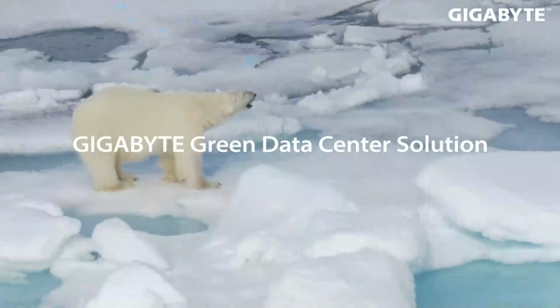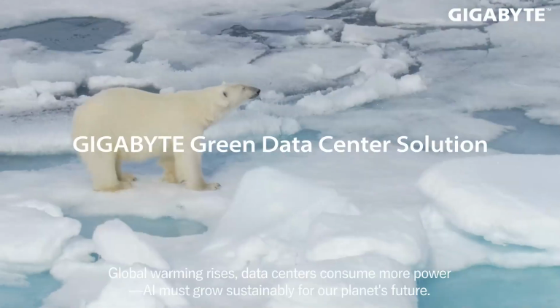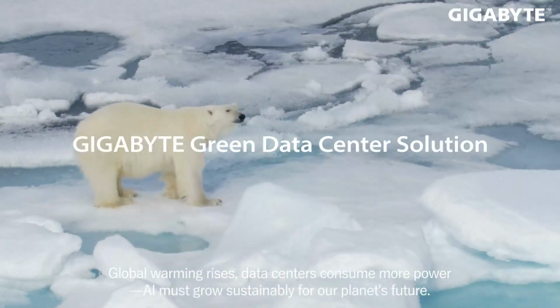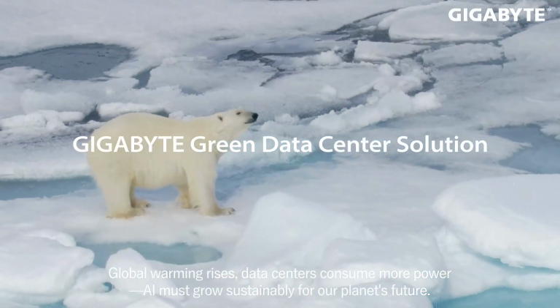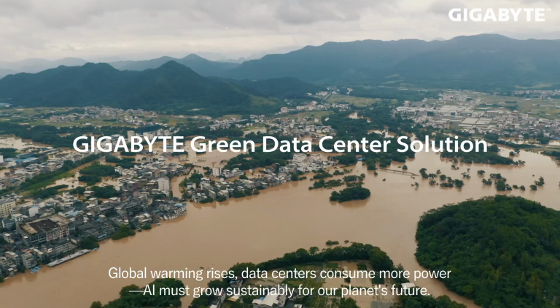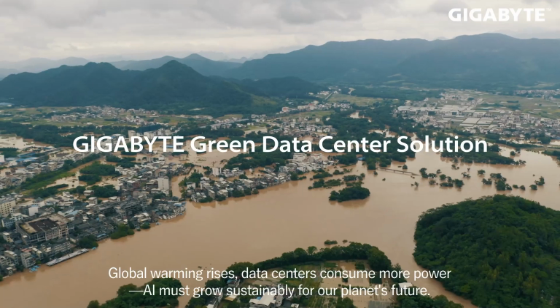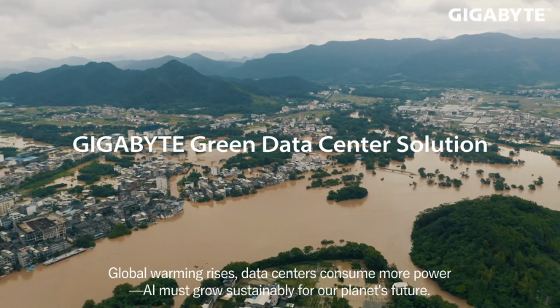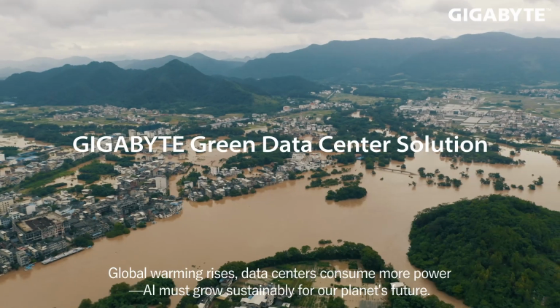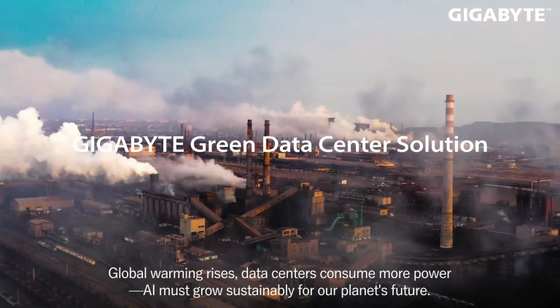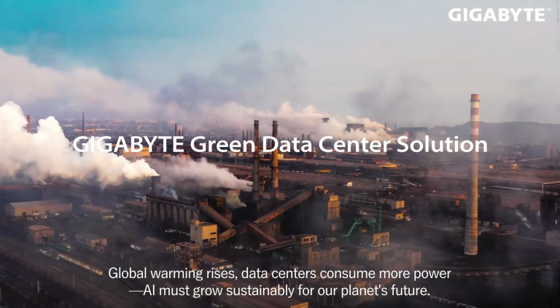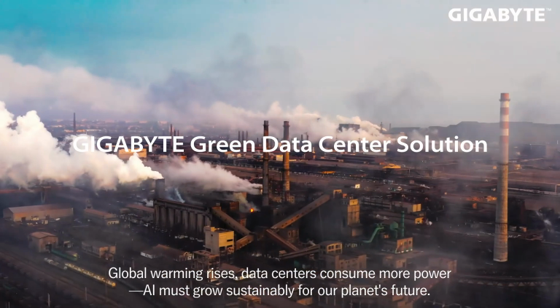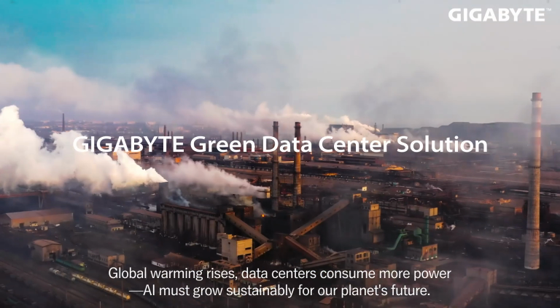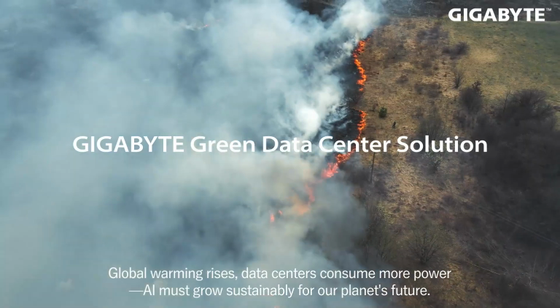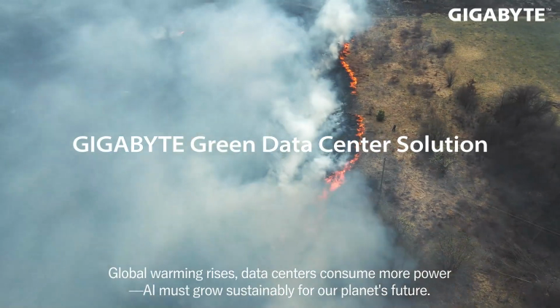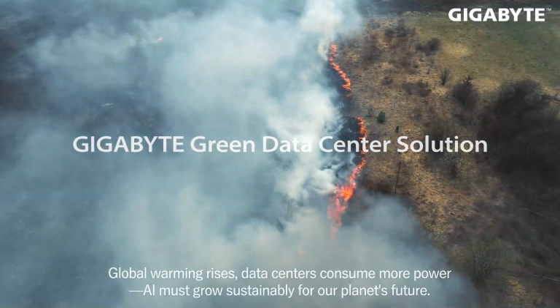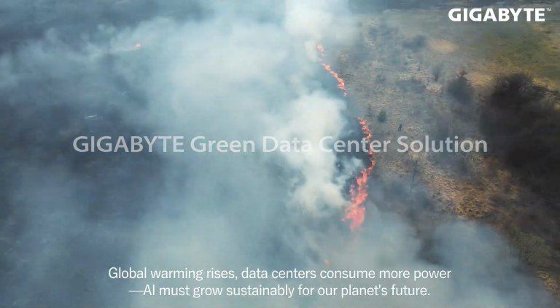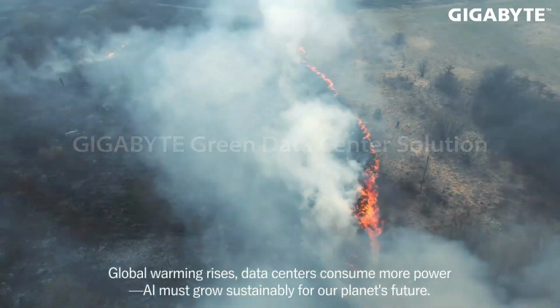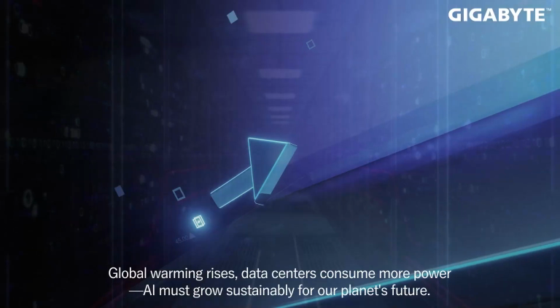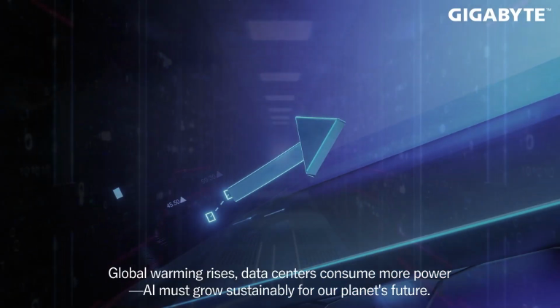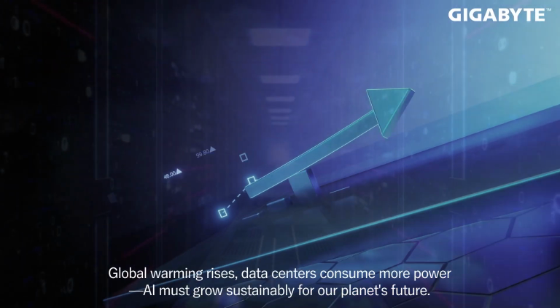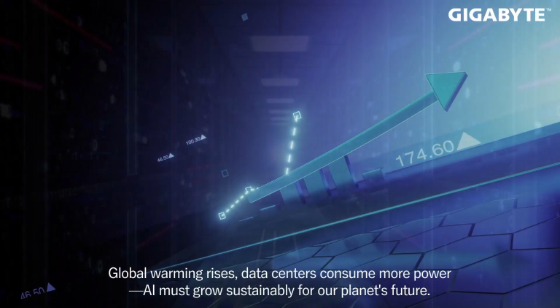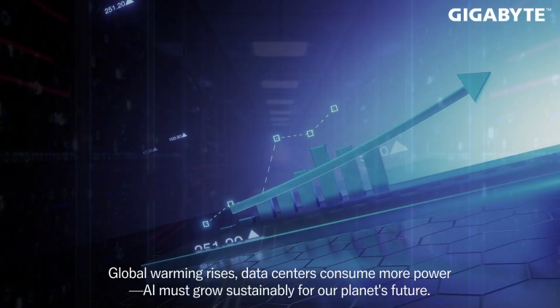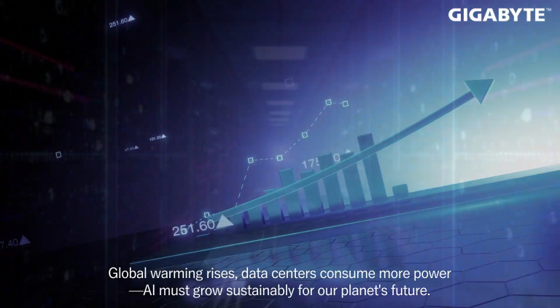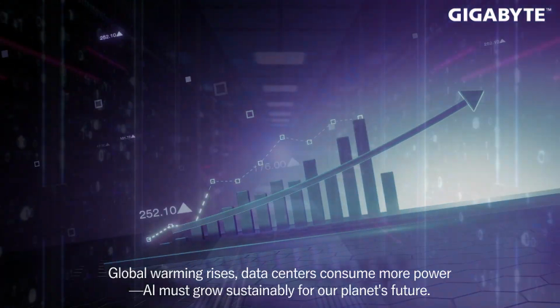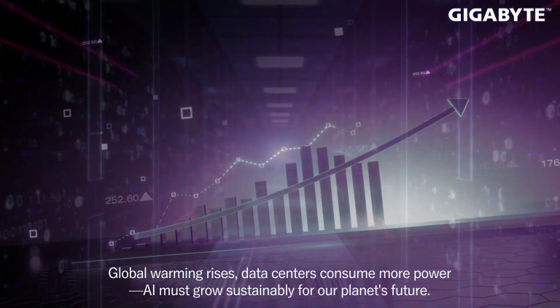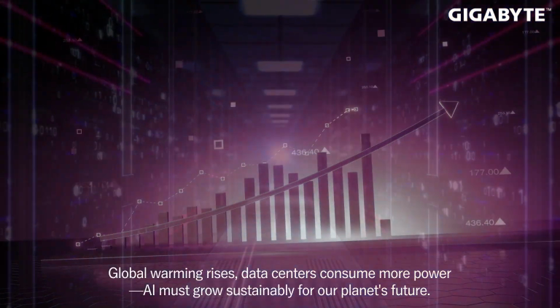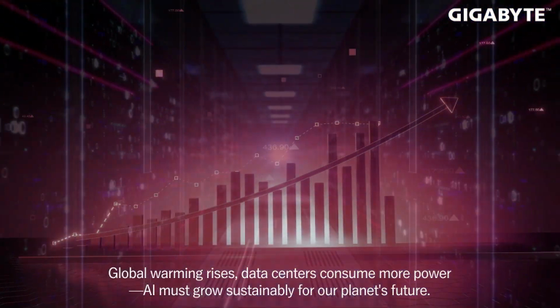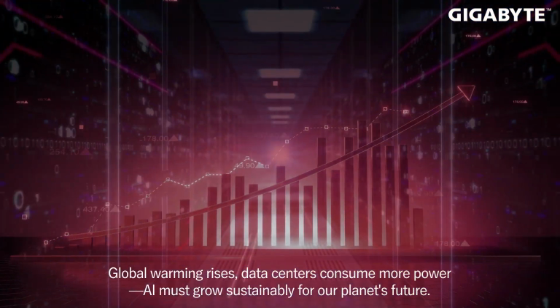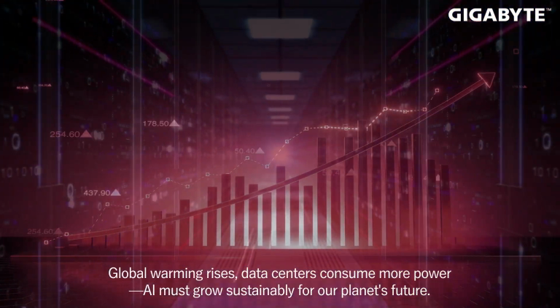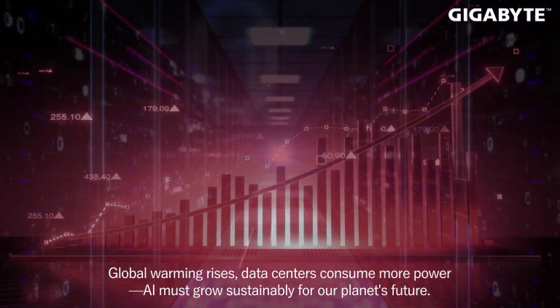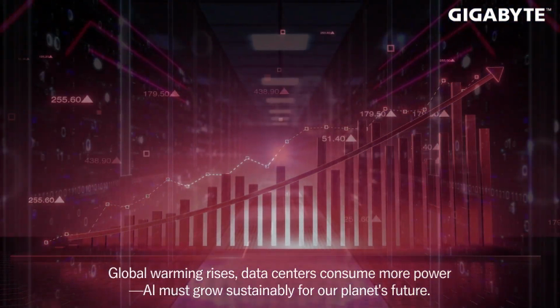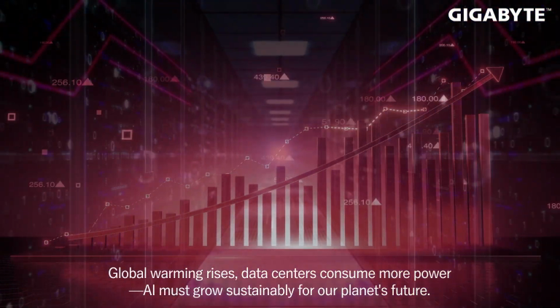Global warming rises, data centers consume more power, and AI must grow sustainably for our planet's future.